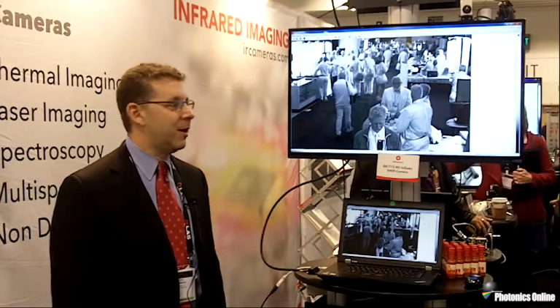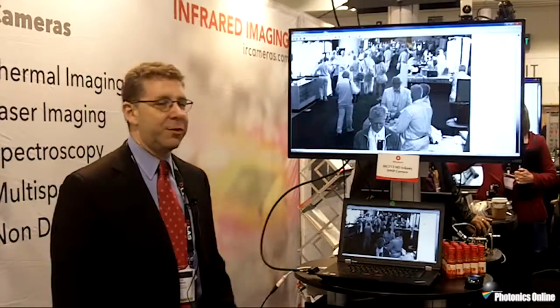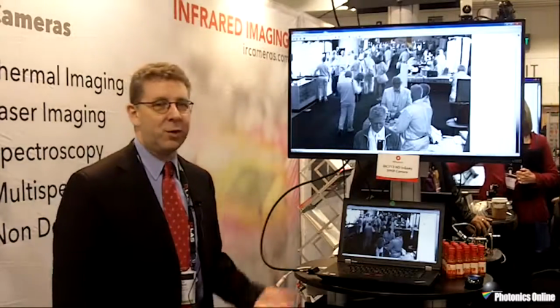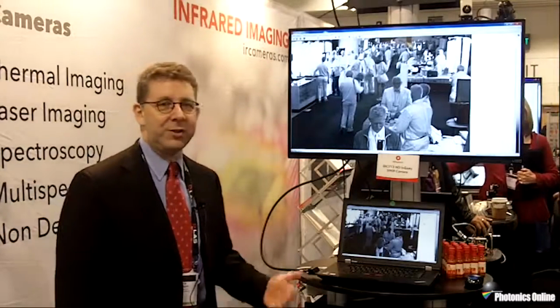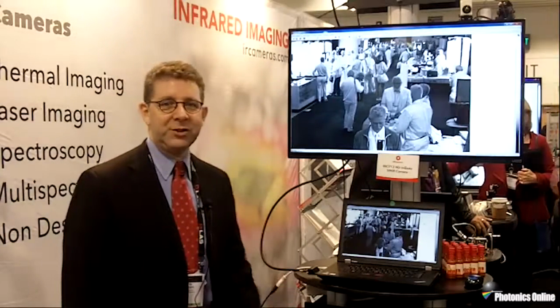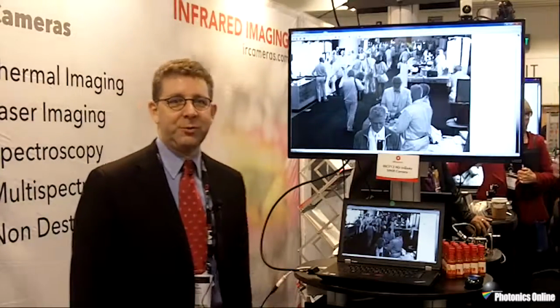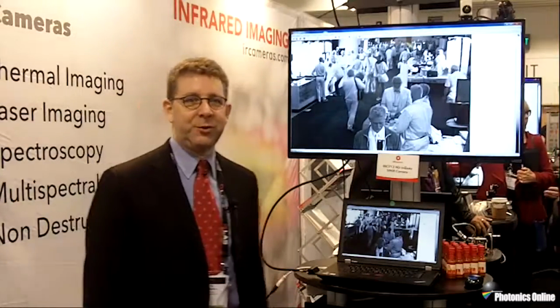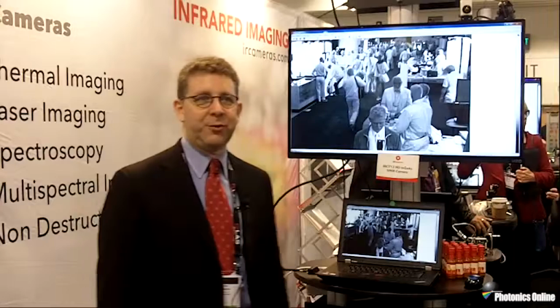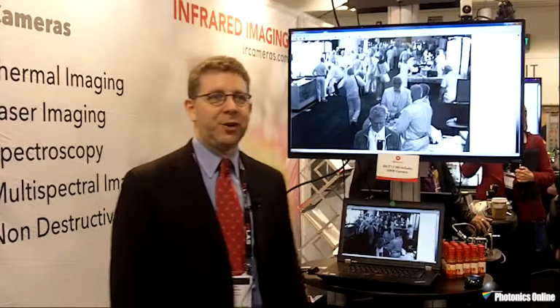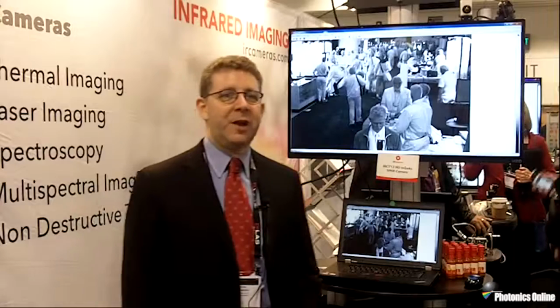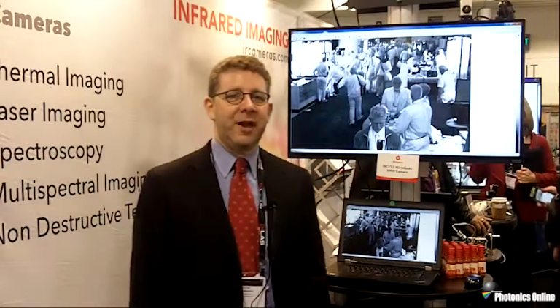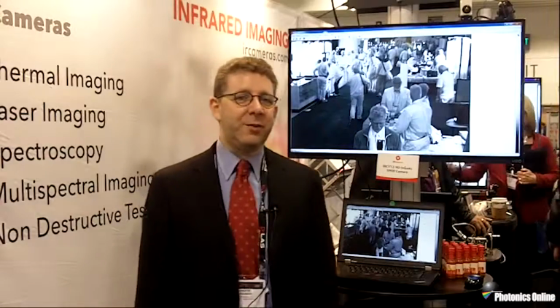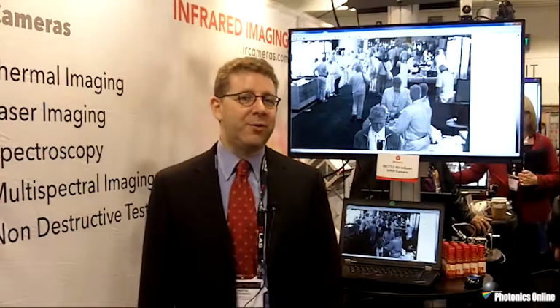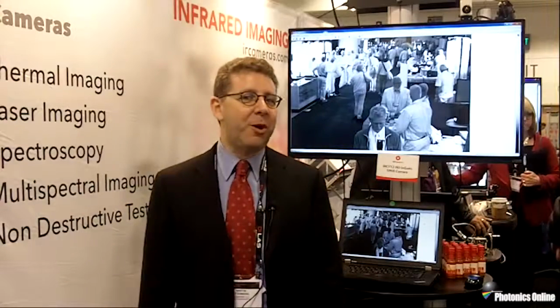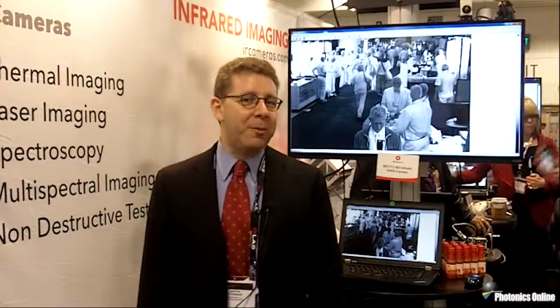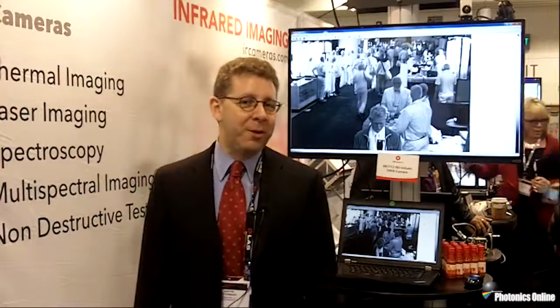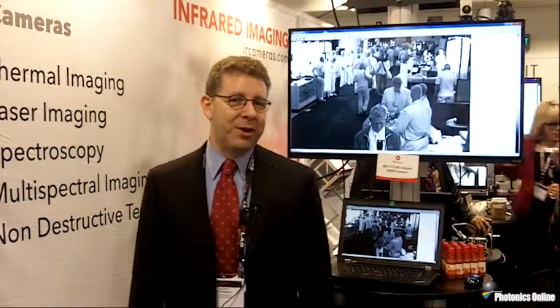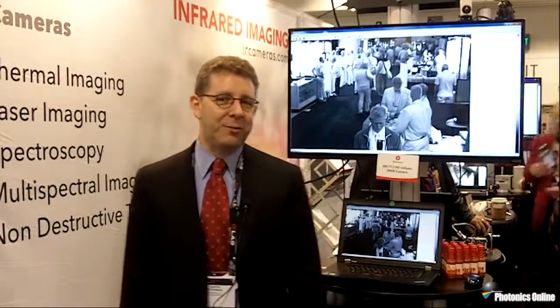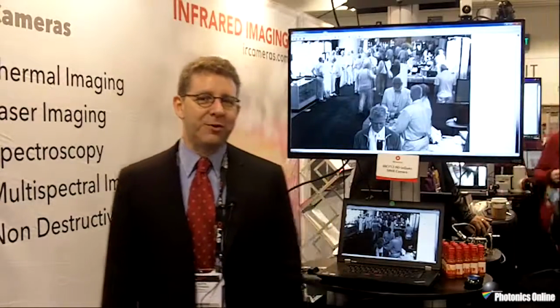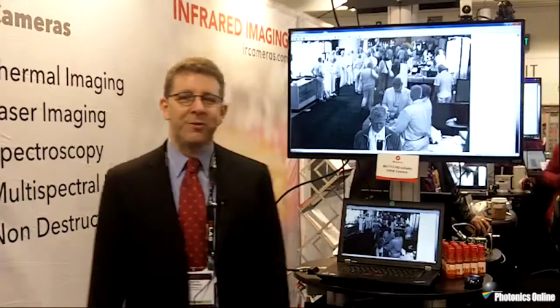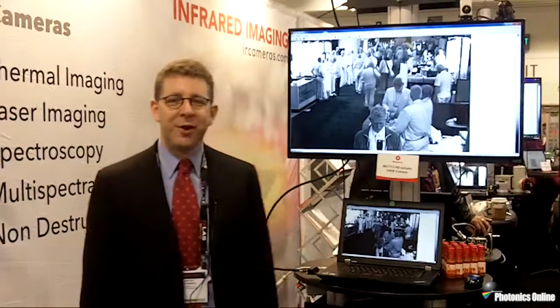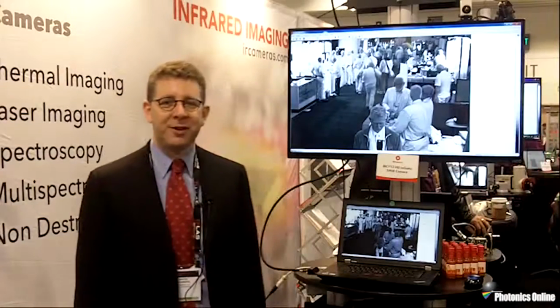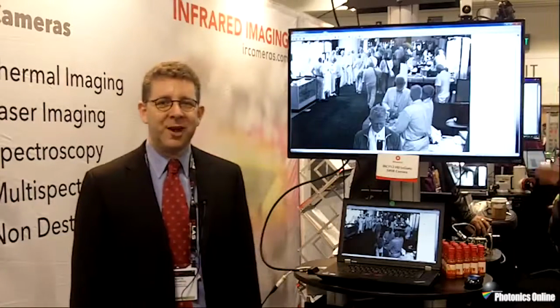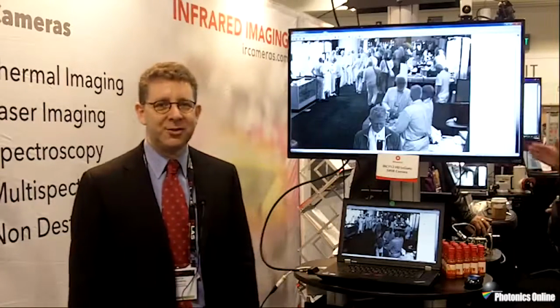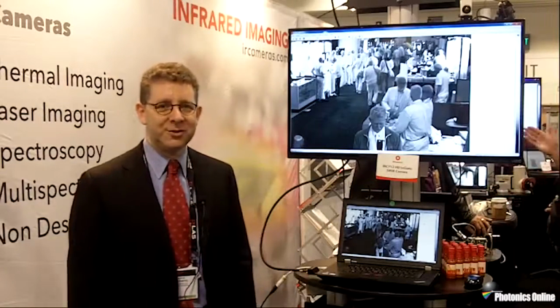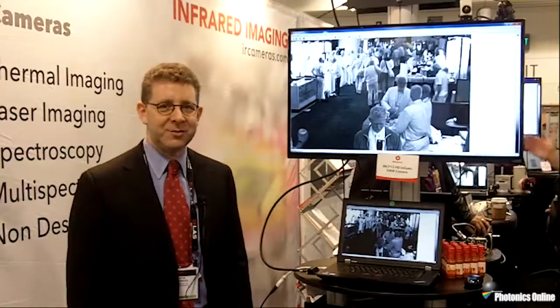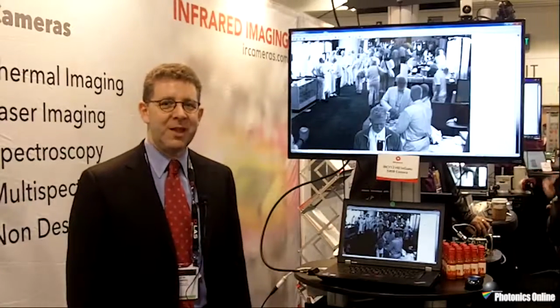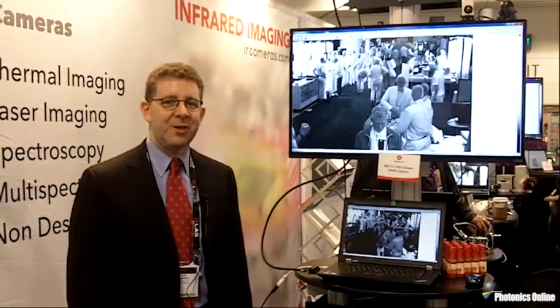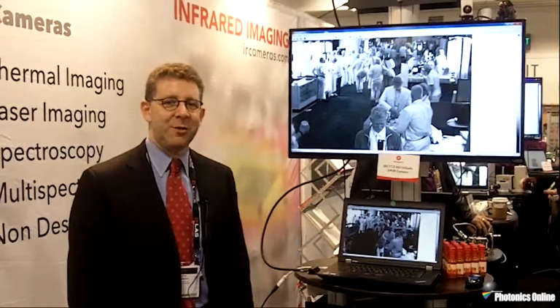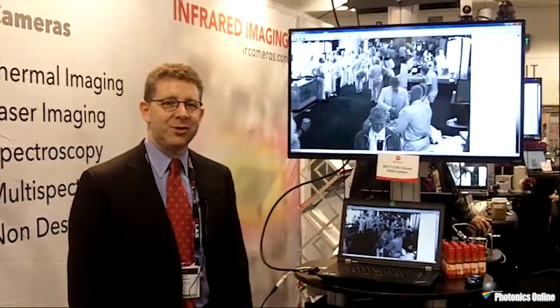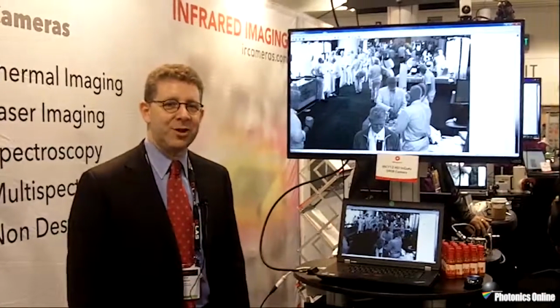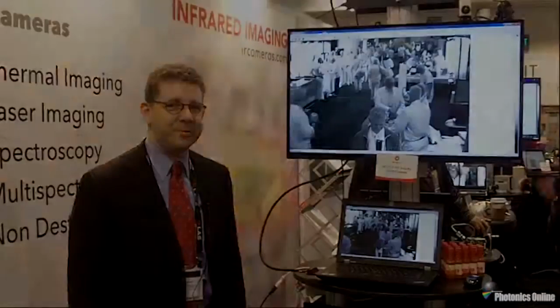If there are any questions, please feel free to contact me. It's Martin Ettenberg at Princeton Infrared Technologies. Thank you very much, and good day.